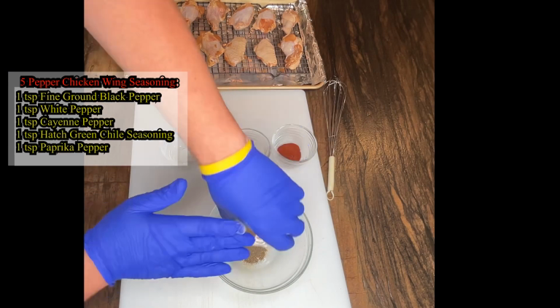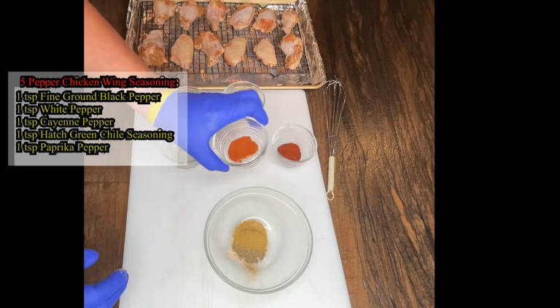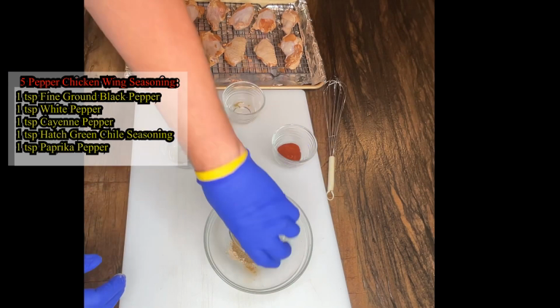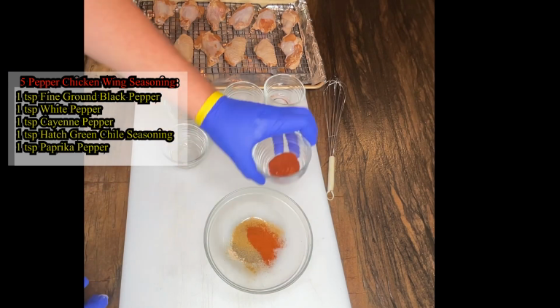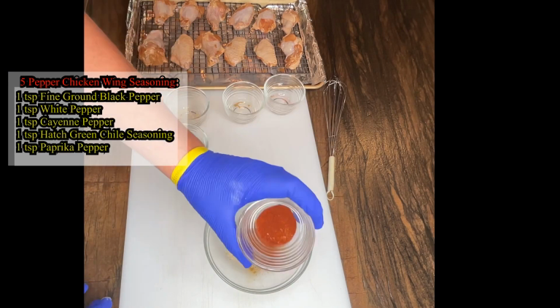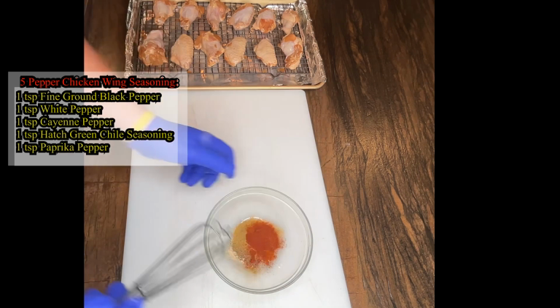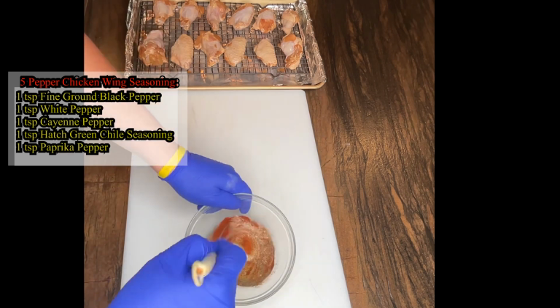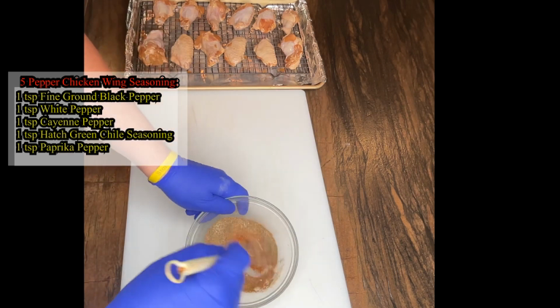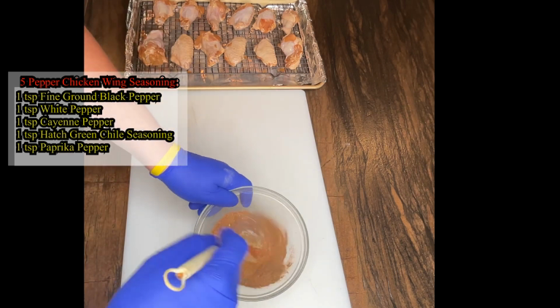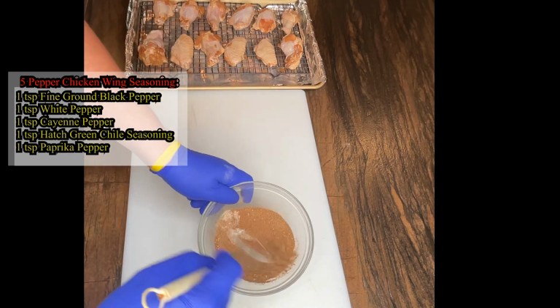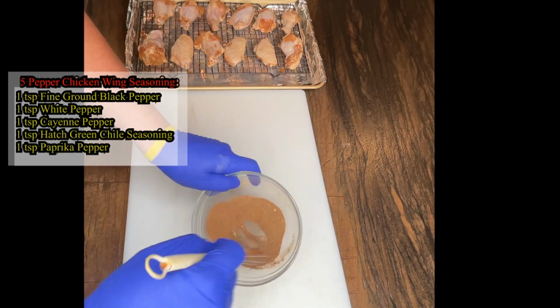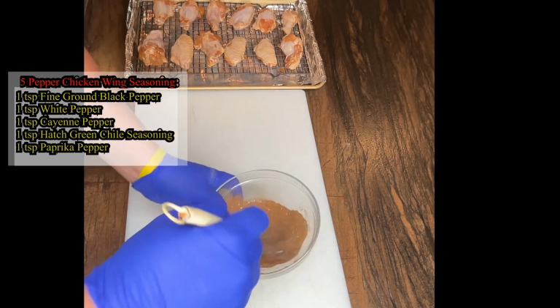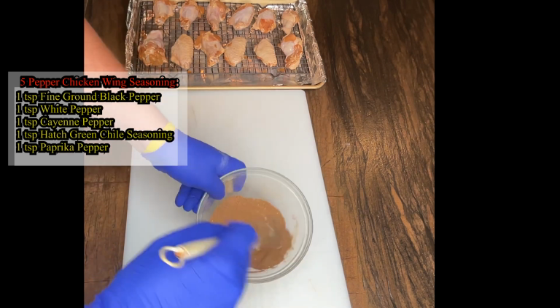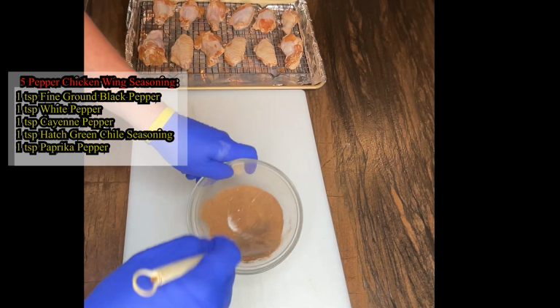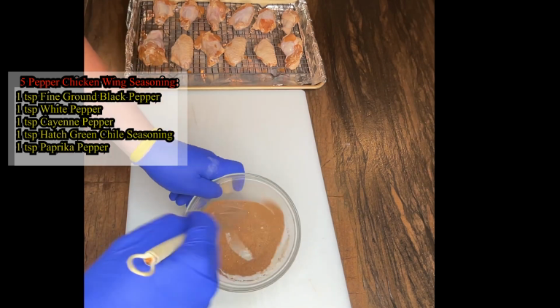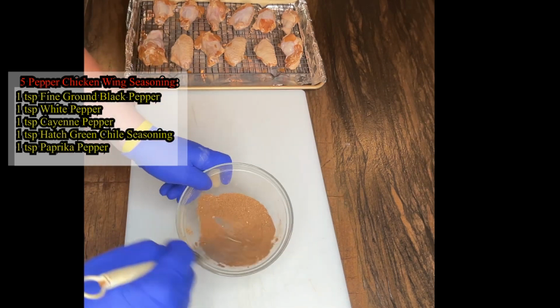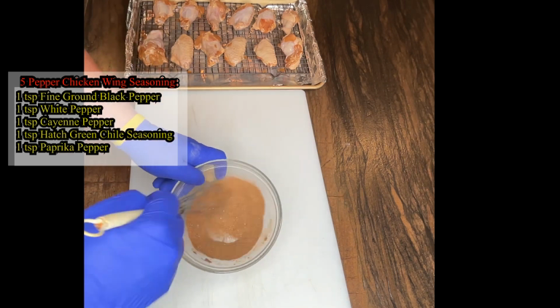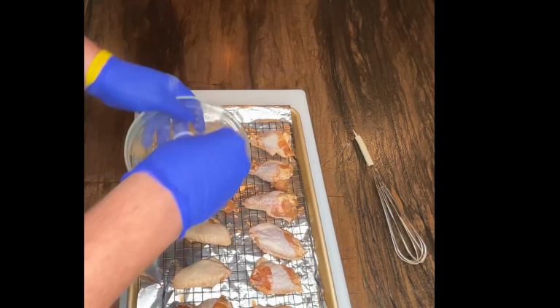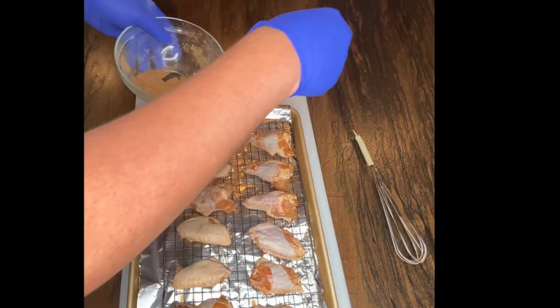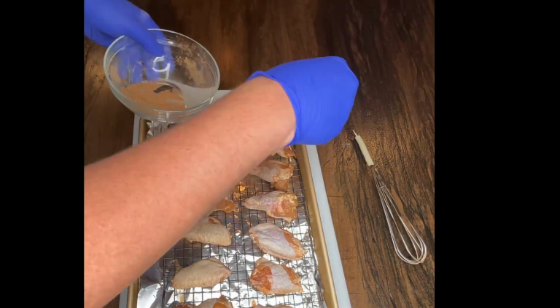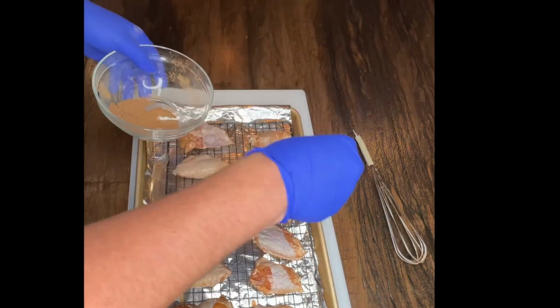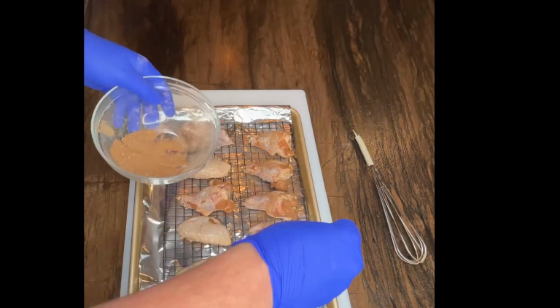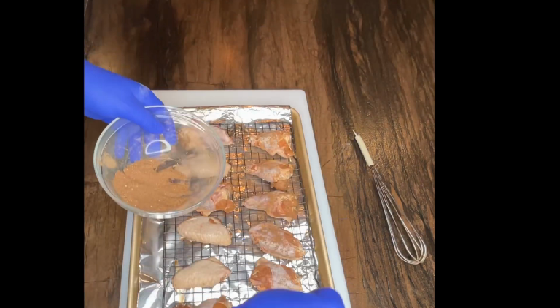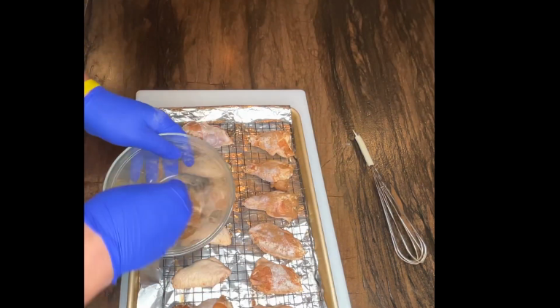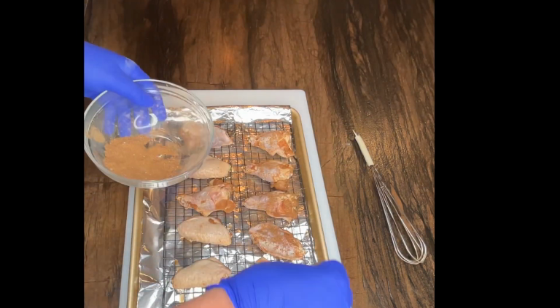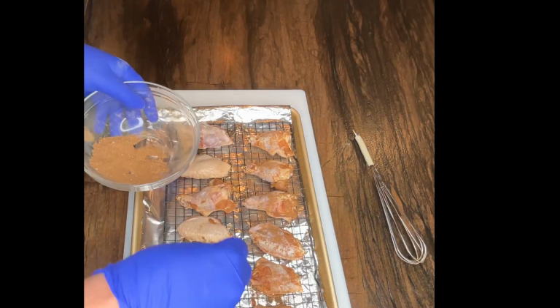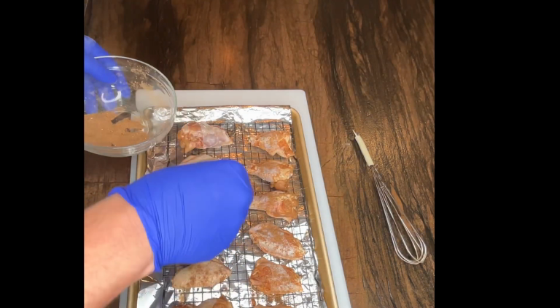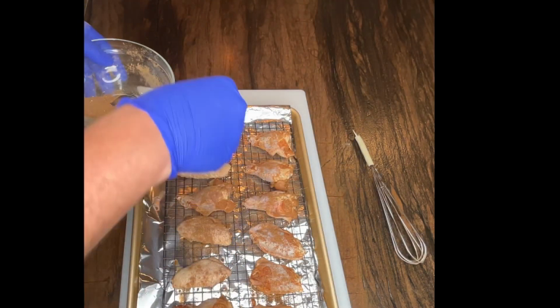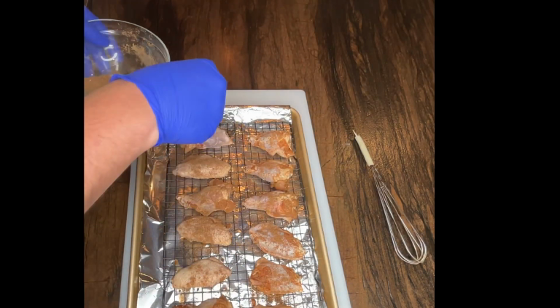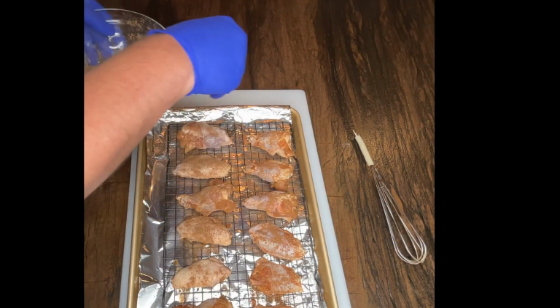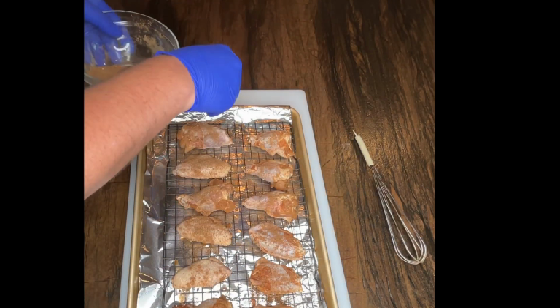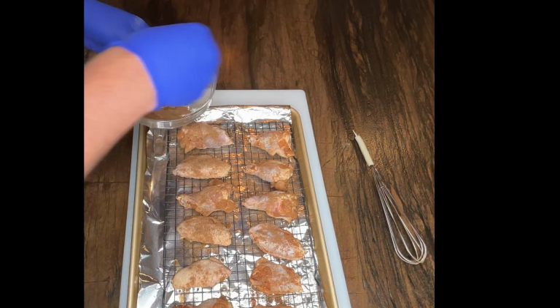I got the chimney coal started going while the wings dried in the fridge, because both take time until they're ready to cook.